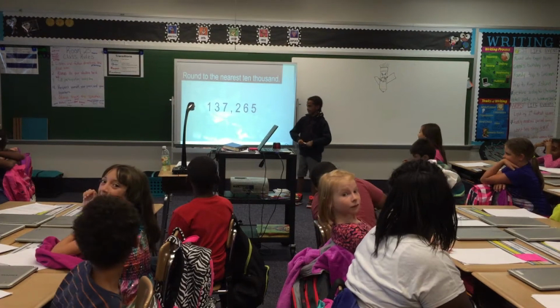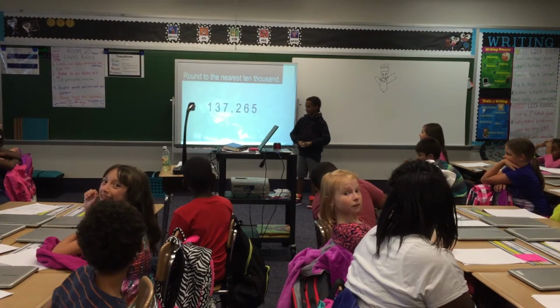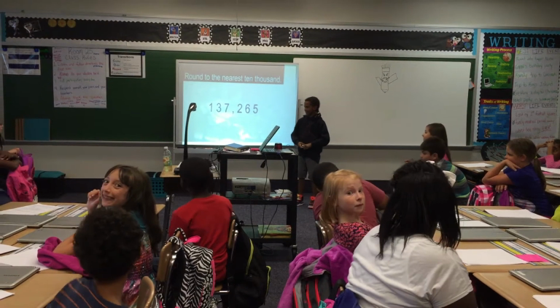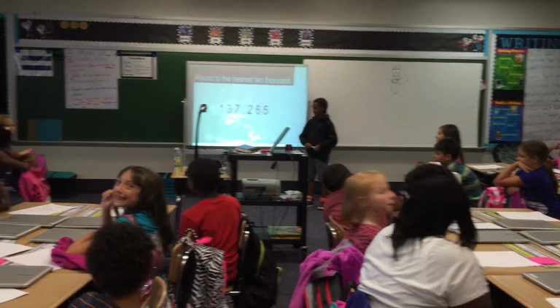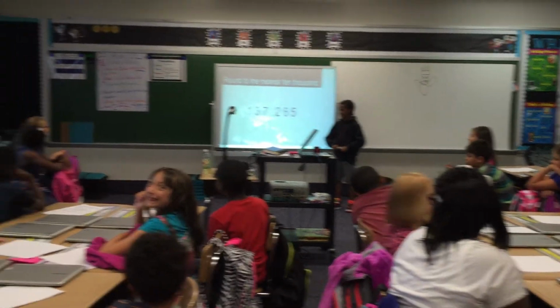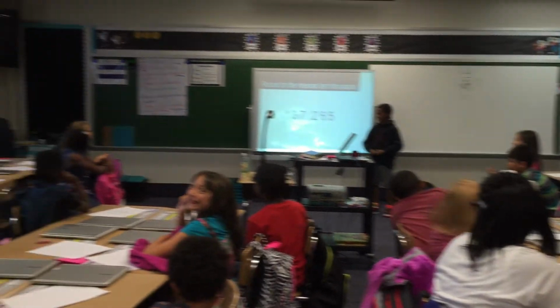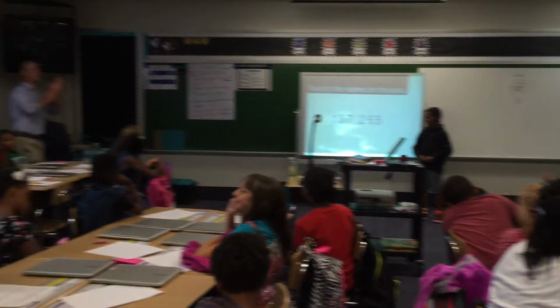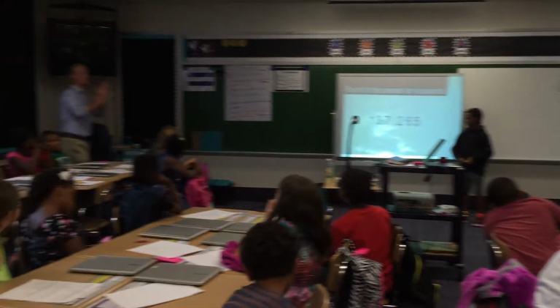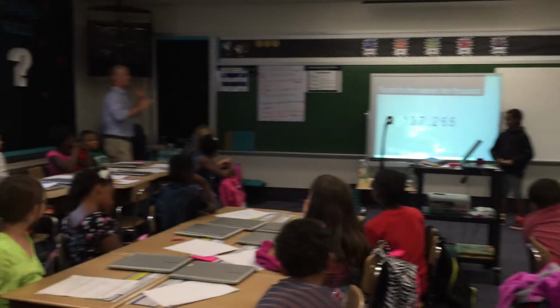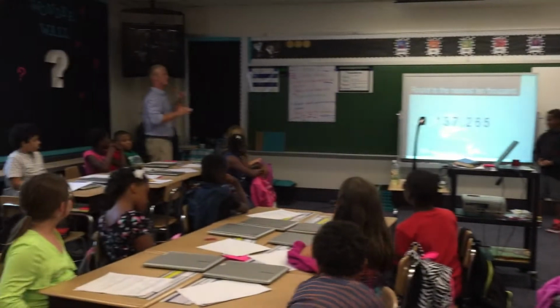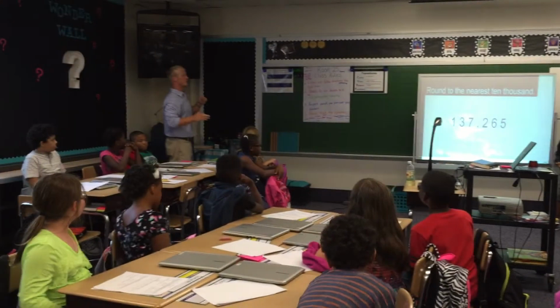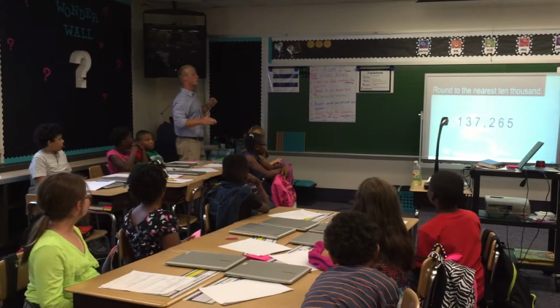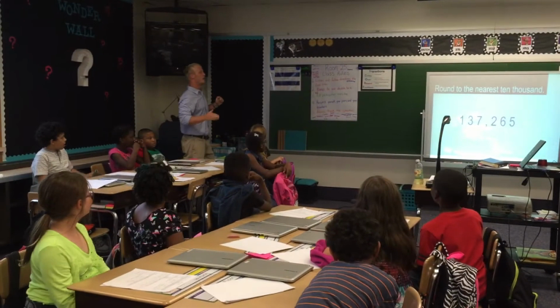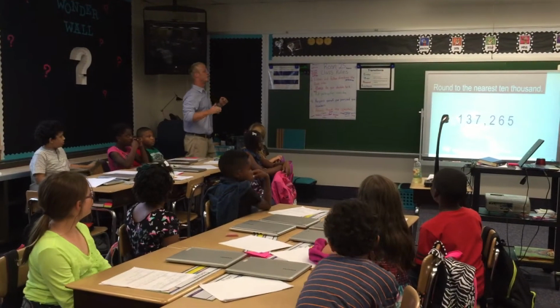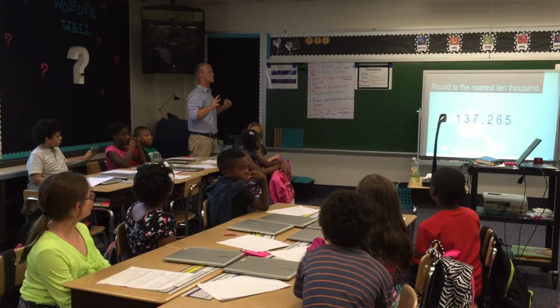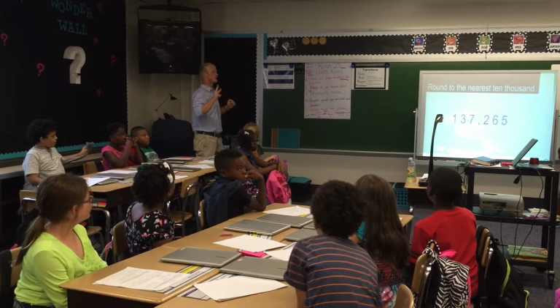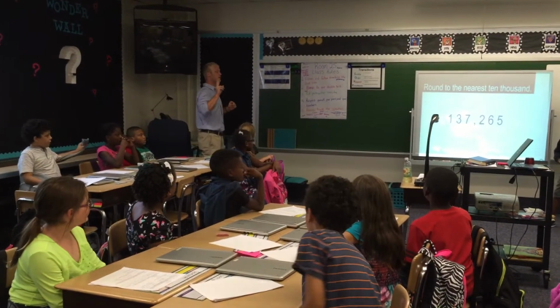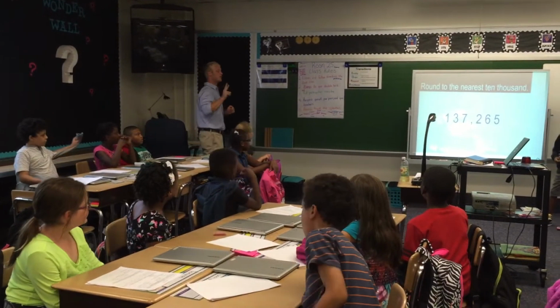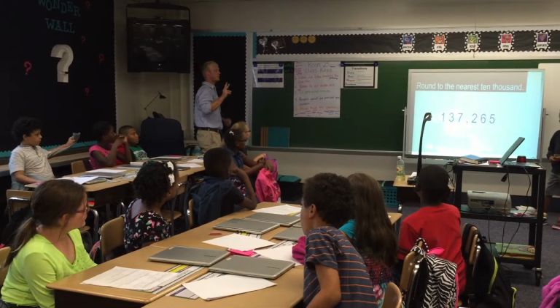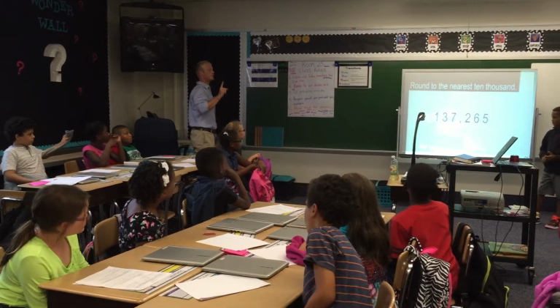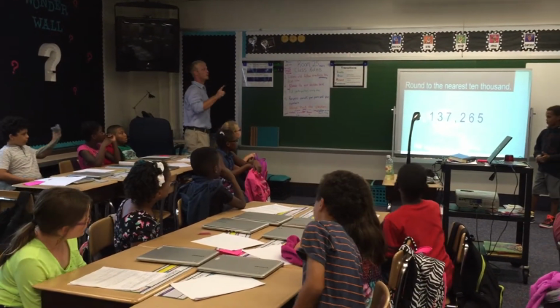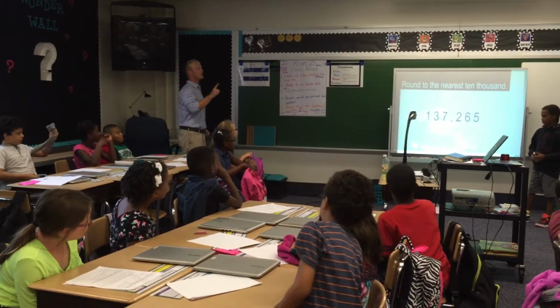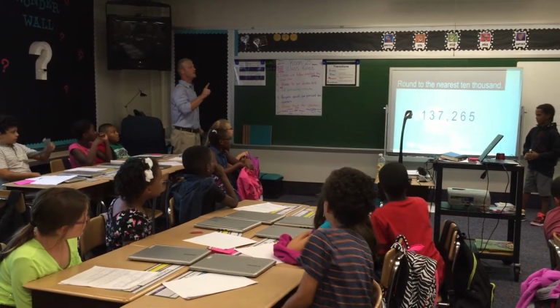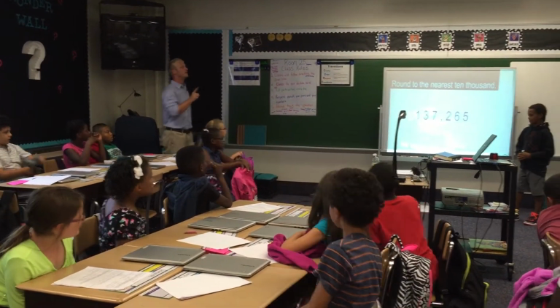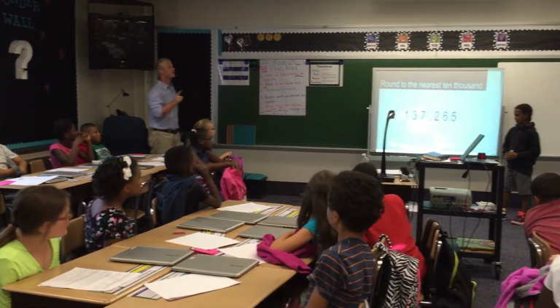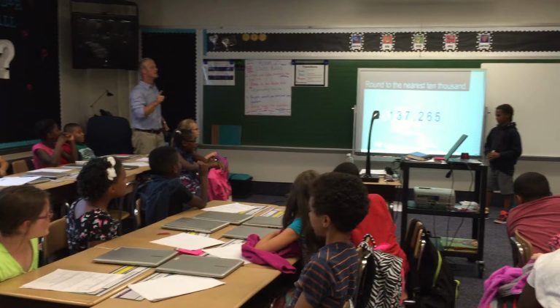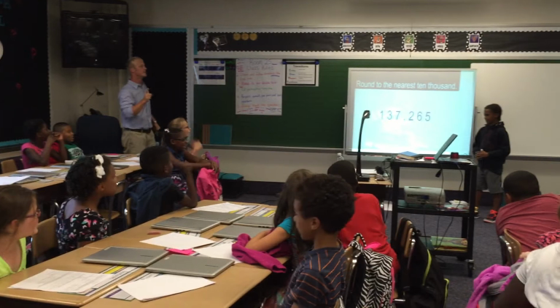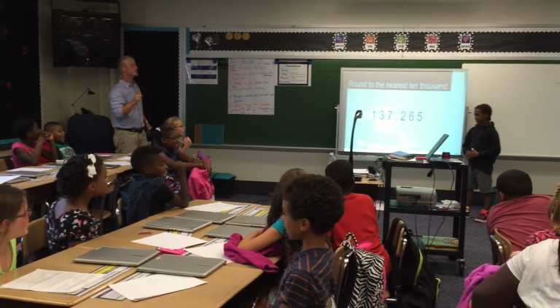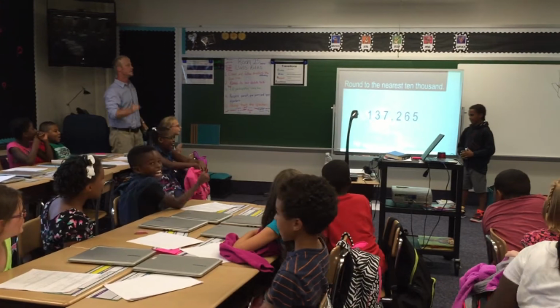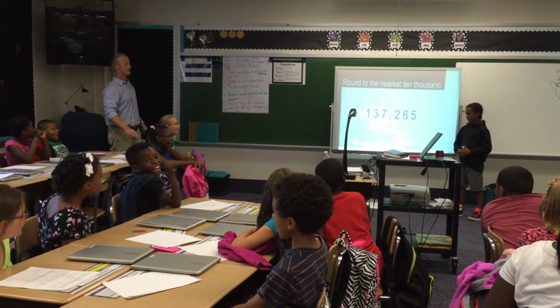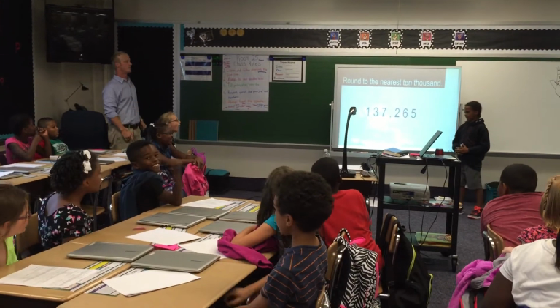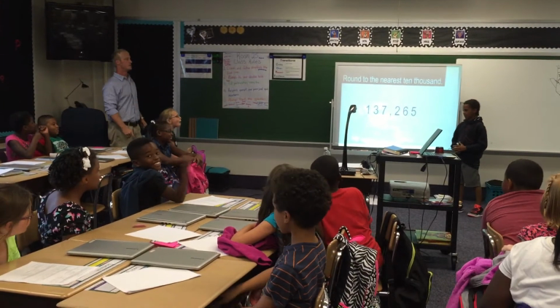Alright kids, today we are going to round to the nearest one, three, two, one — 10,000!